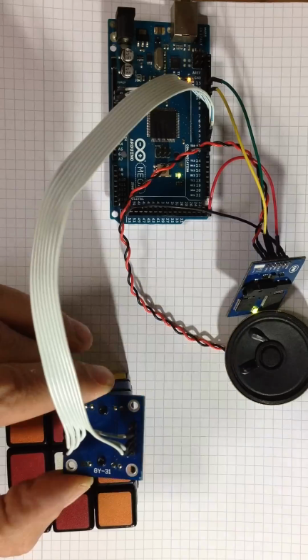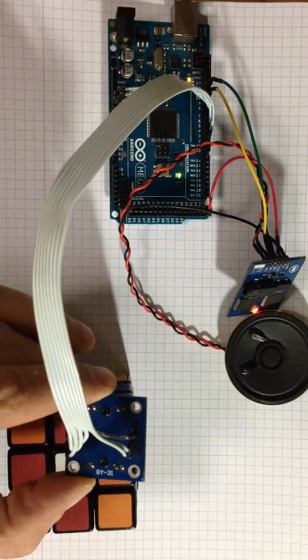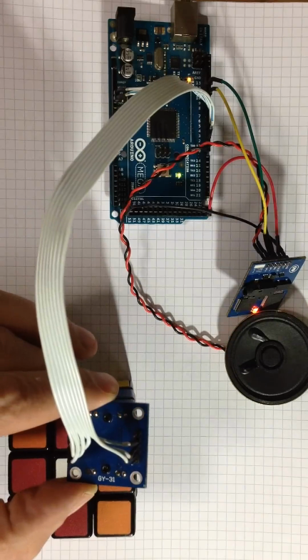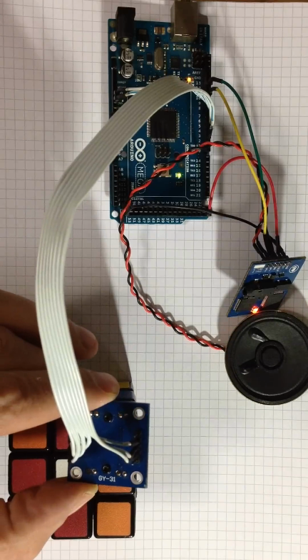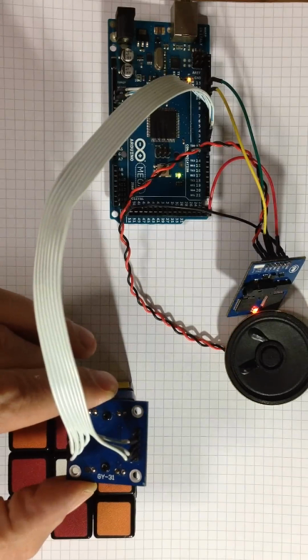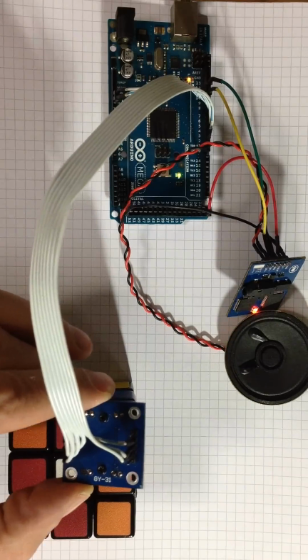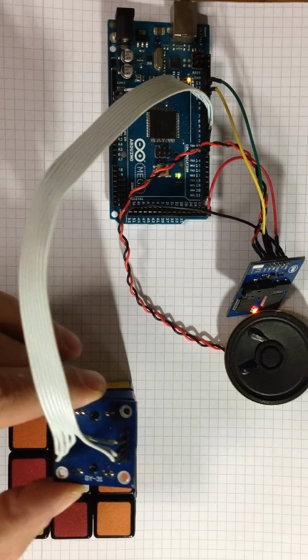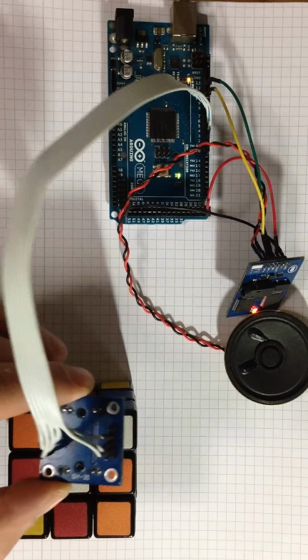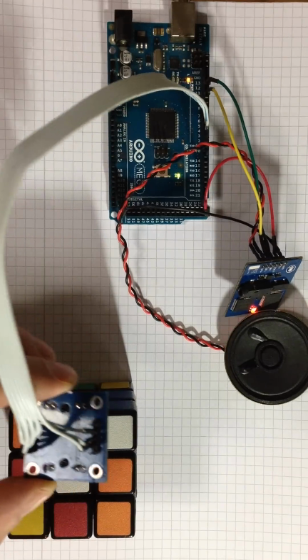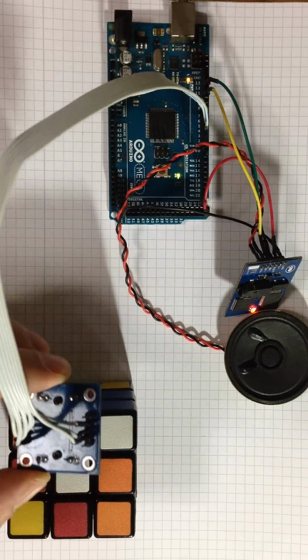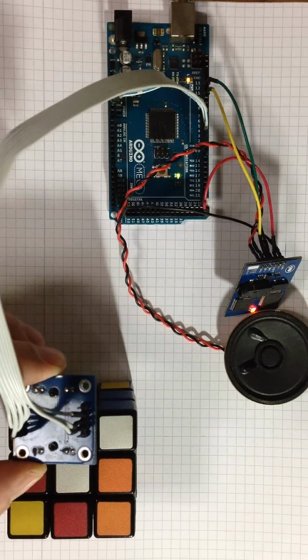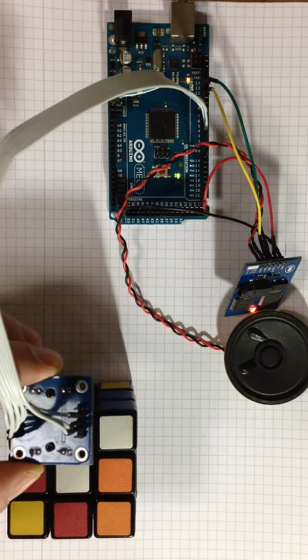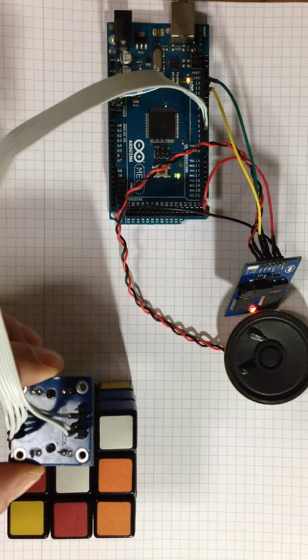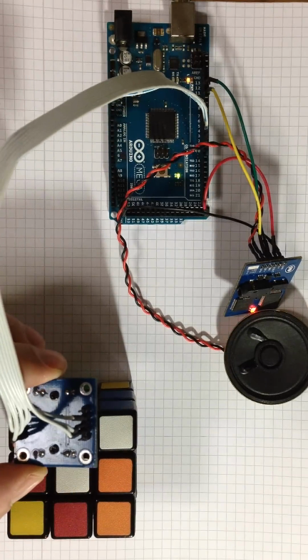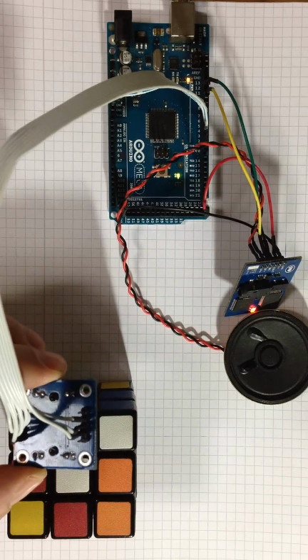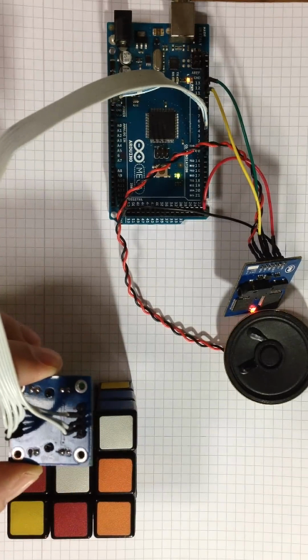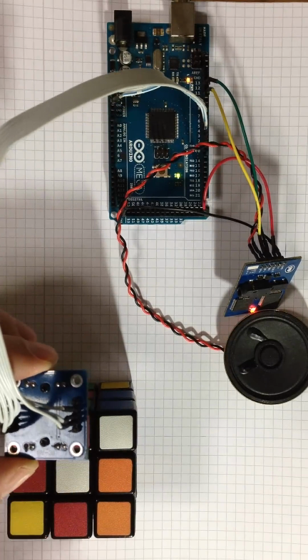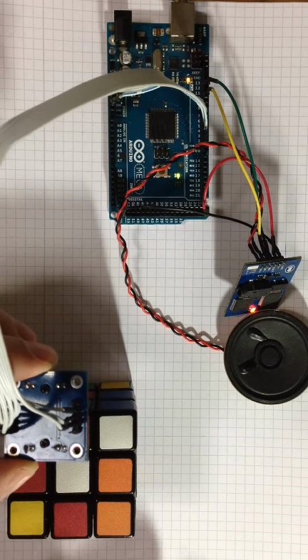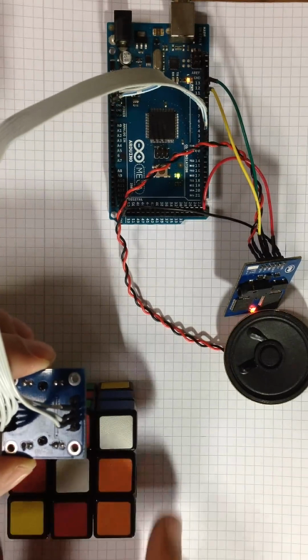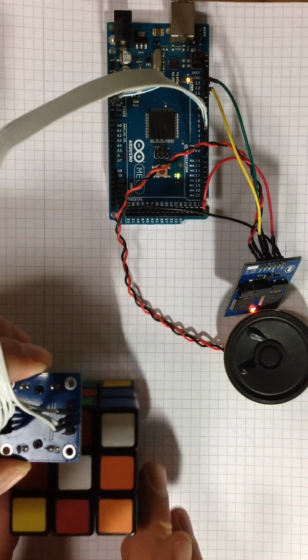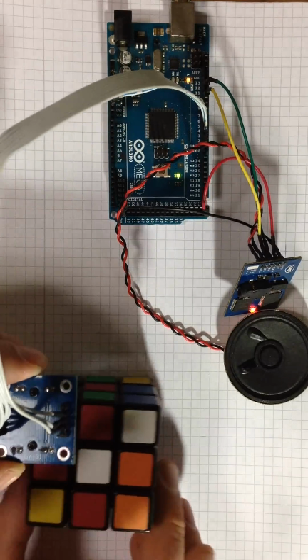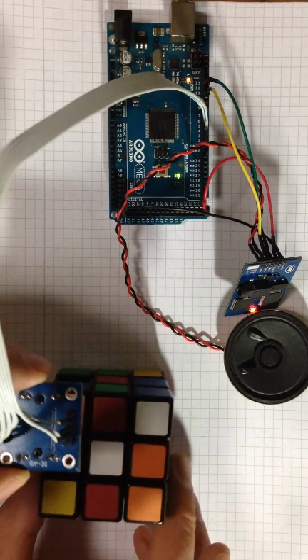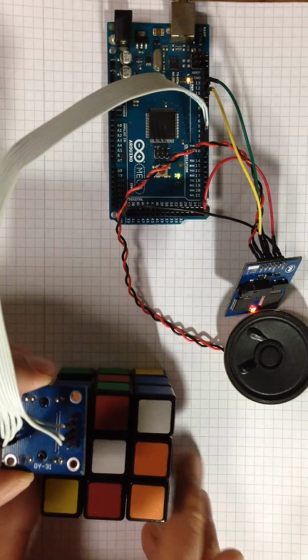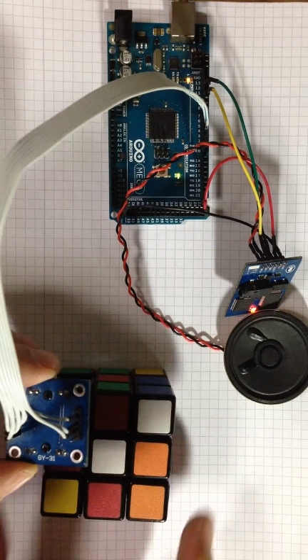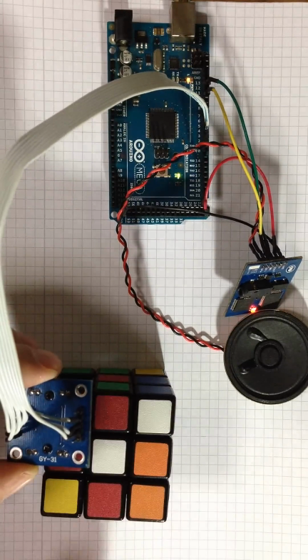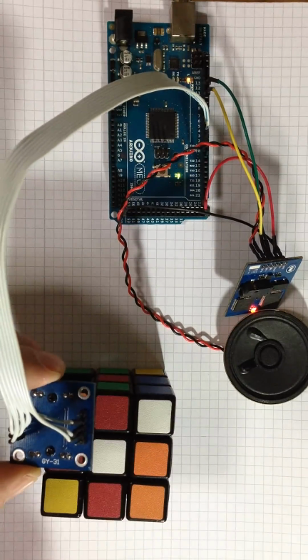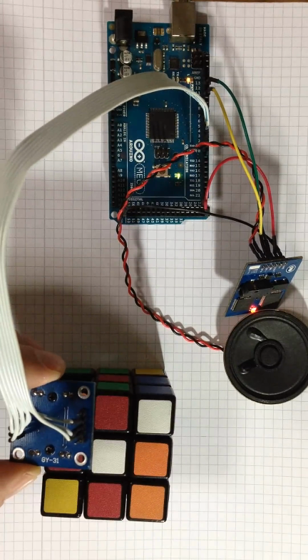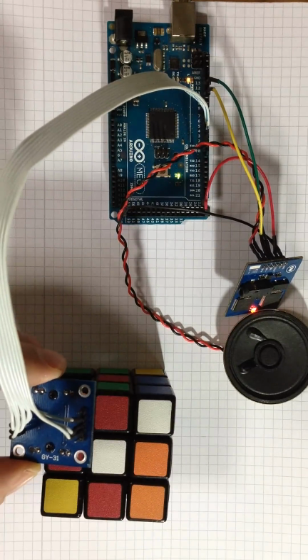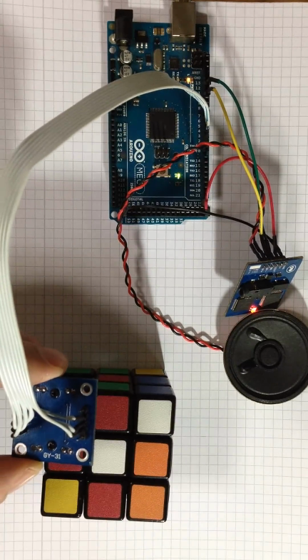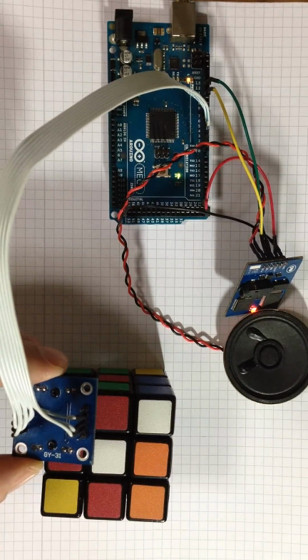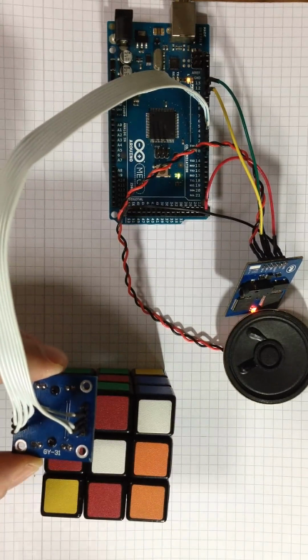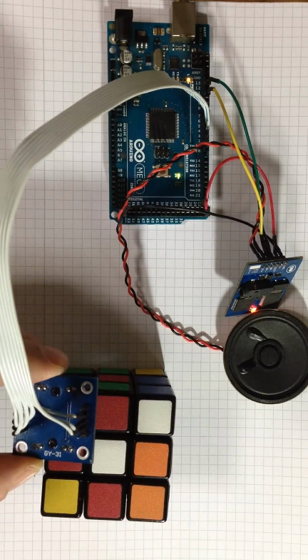Put the color sensor to the orange object. Submit OK if it's done.